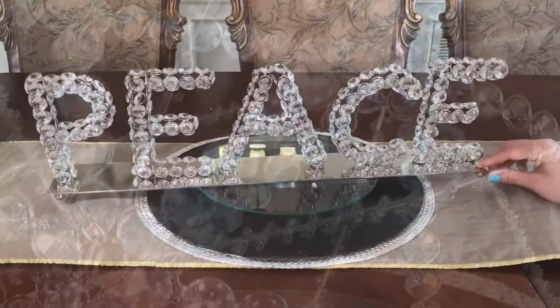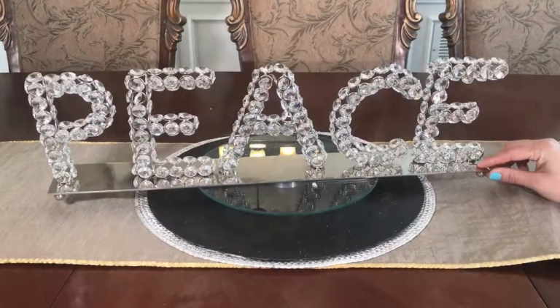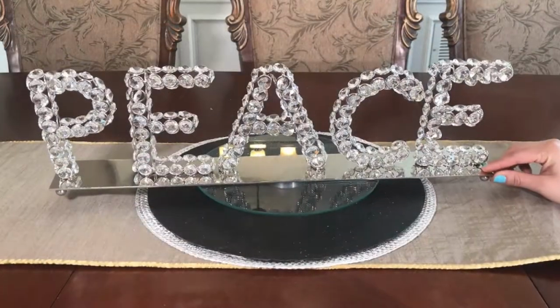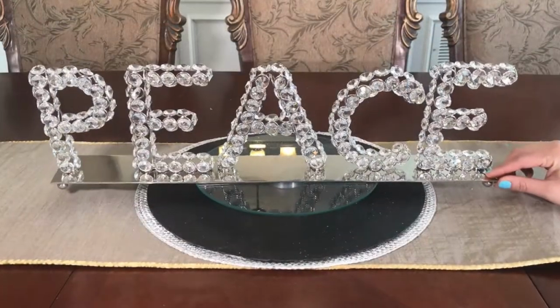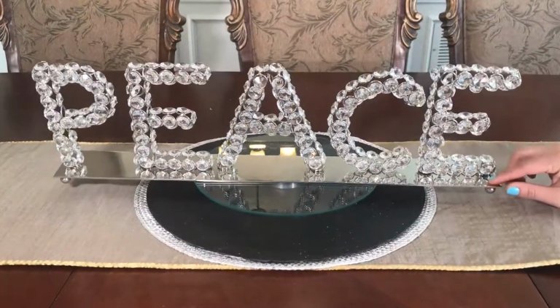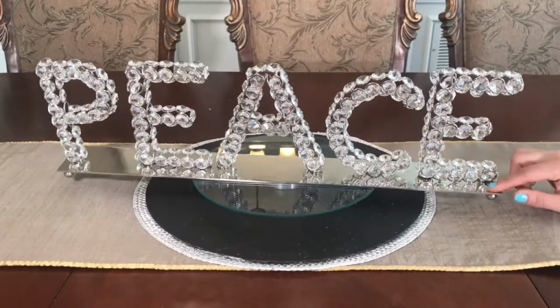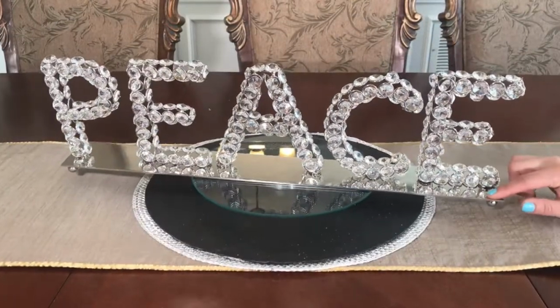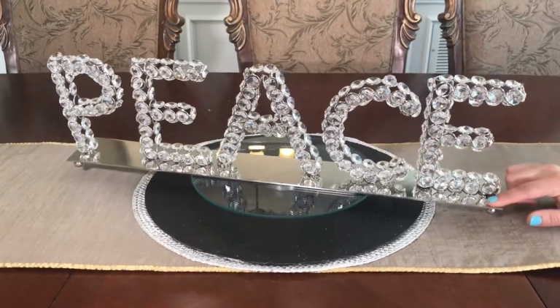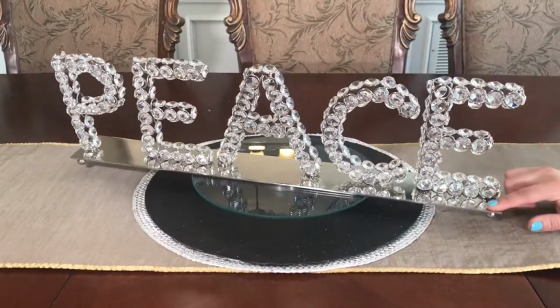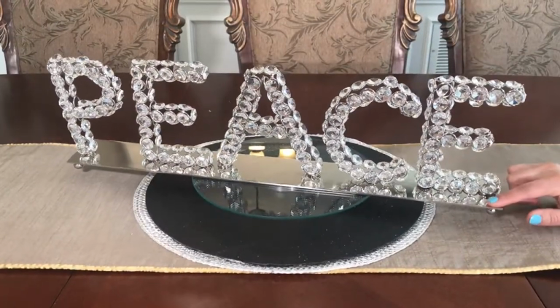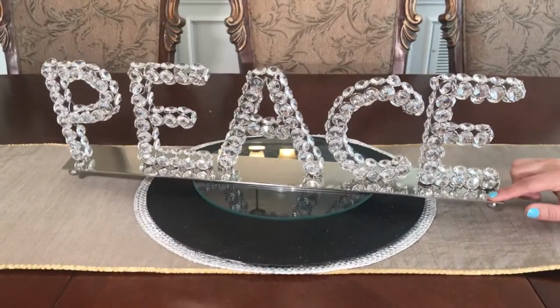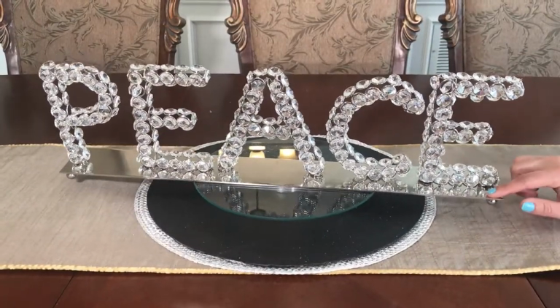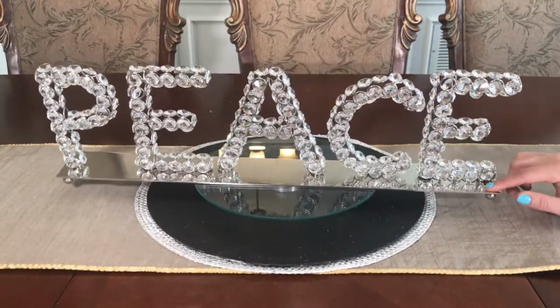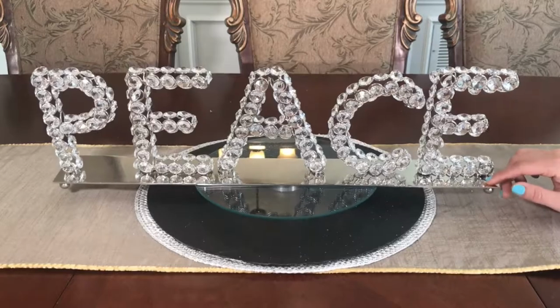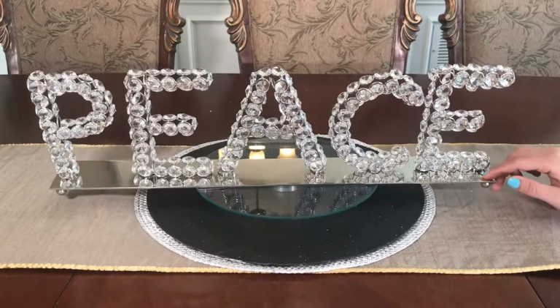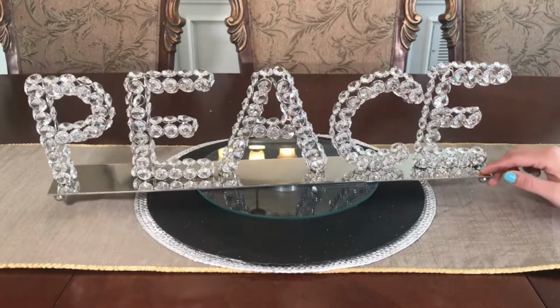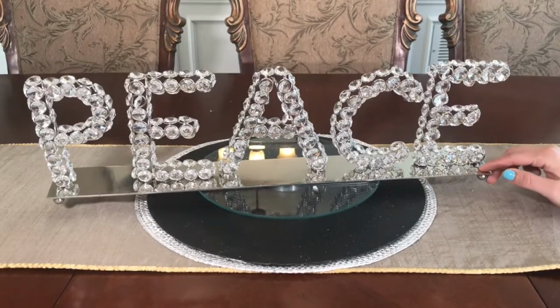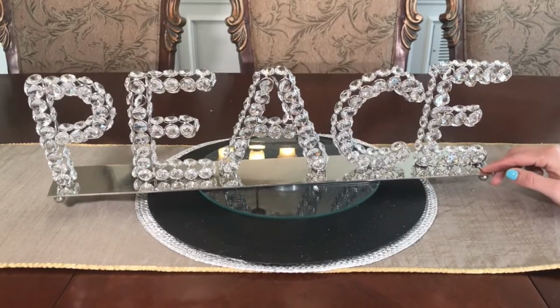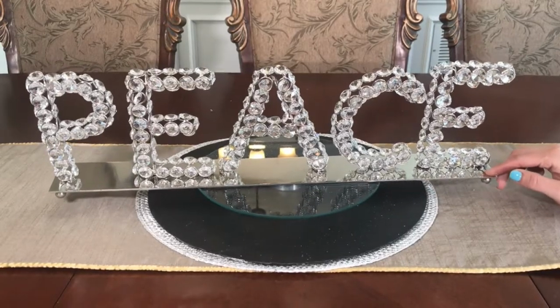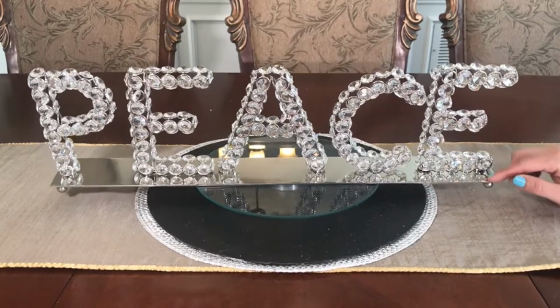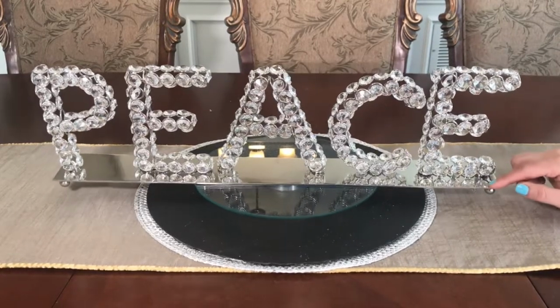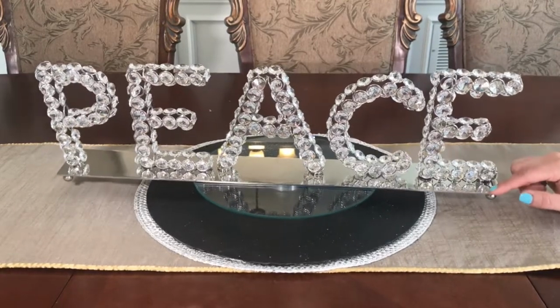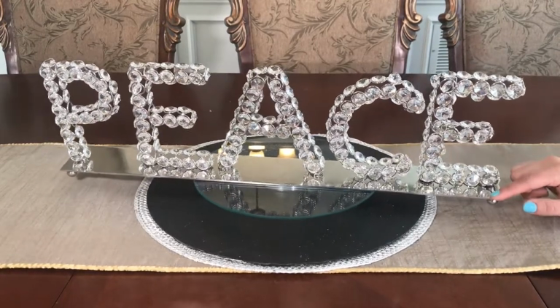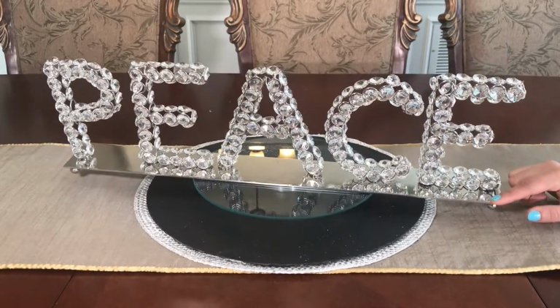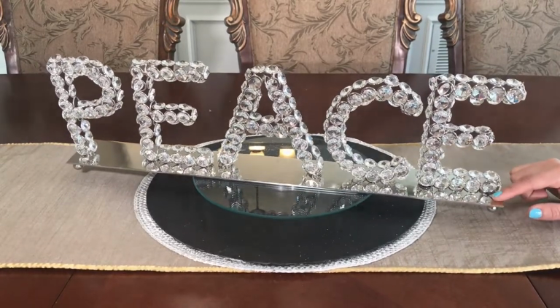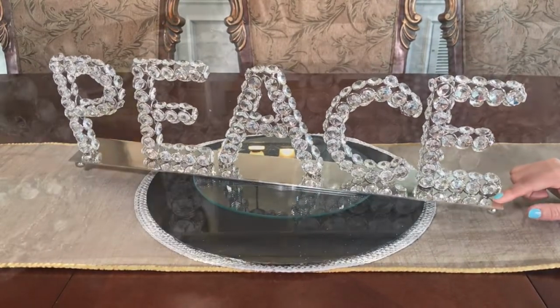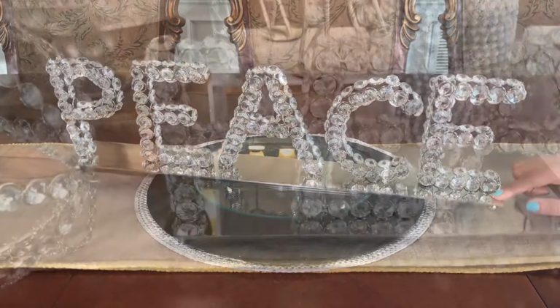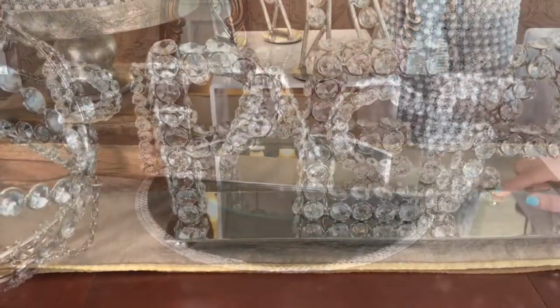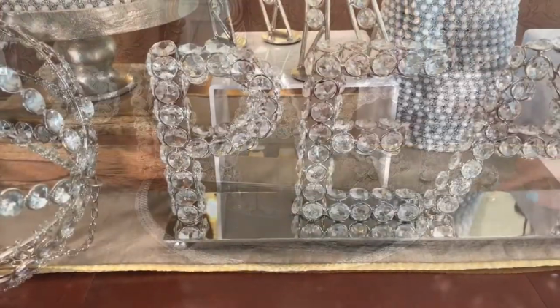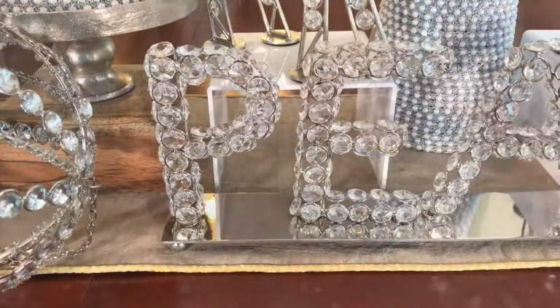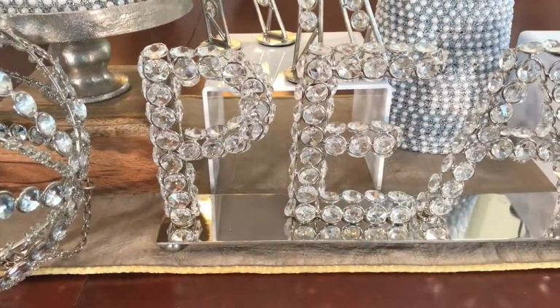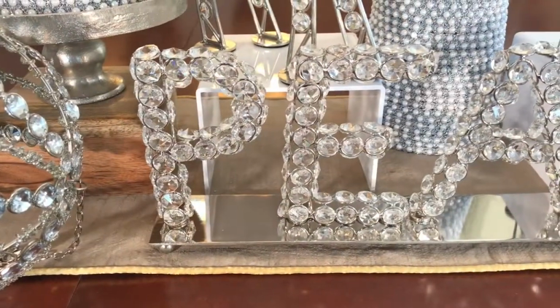This beautiful blinged out crystal gem peace sign is $19.99.